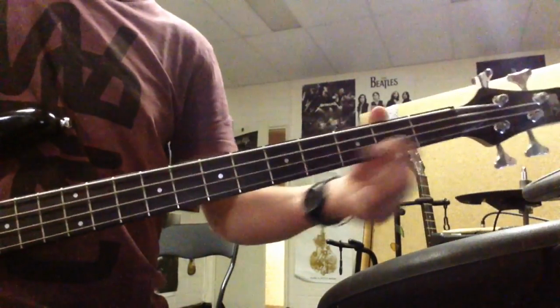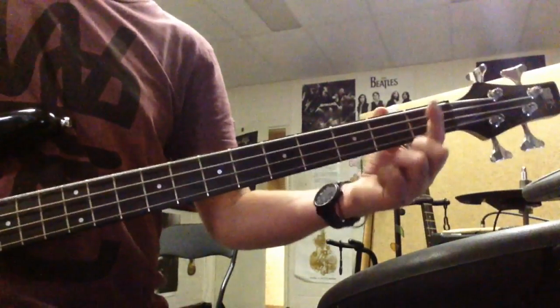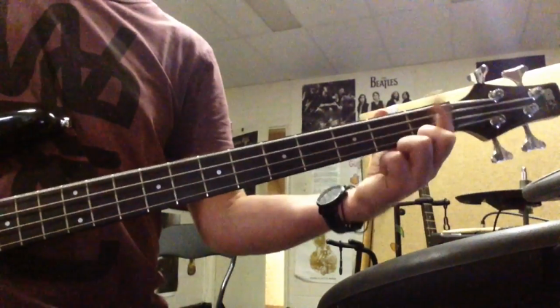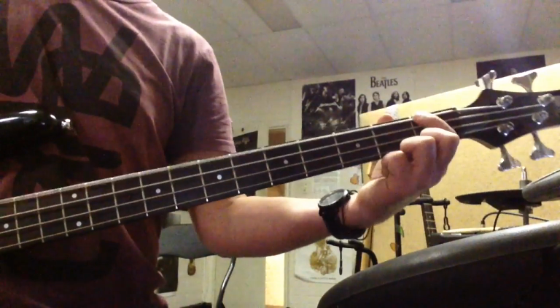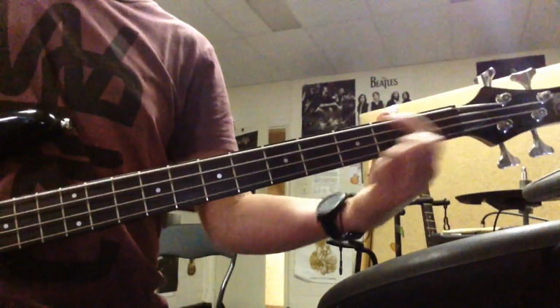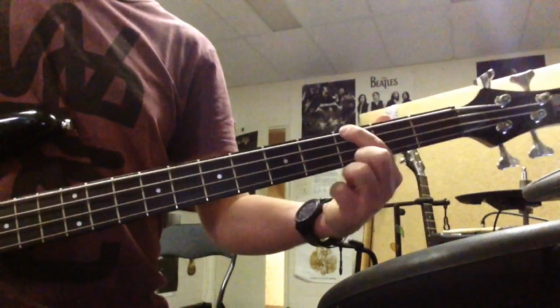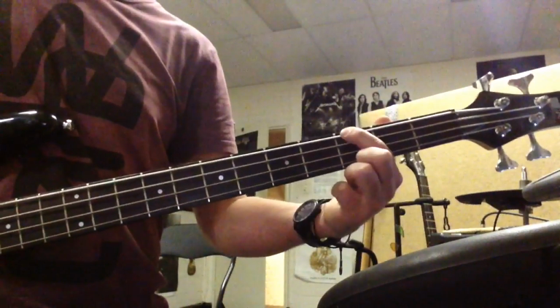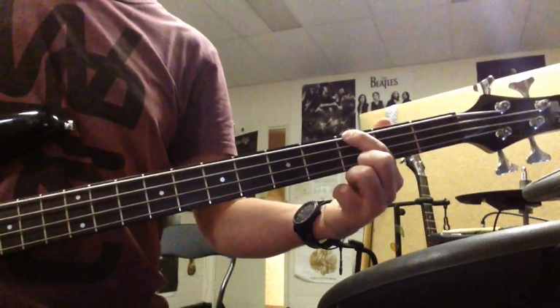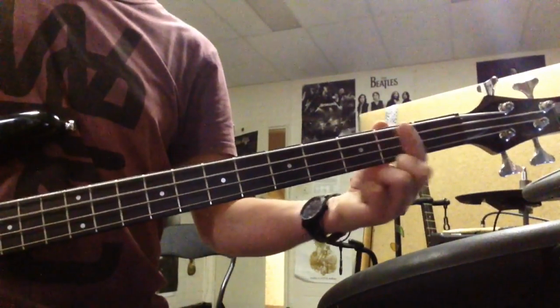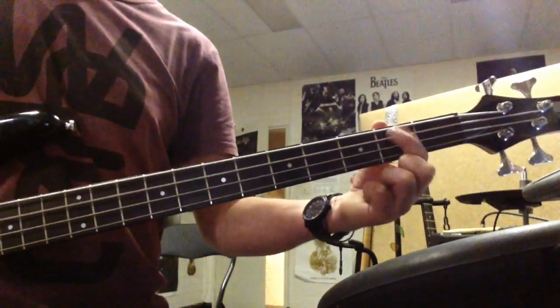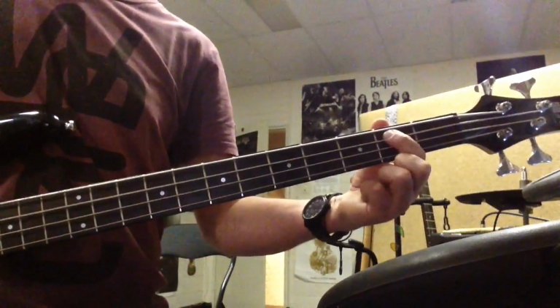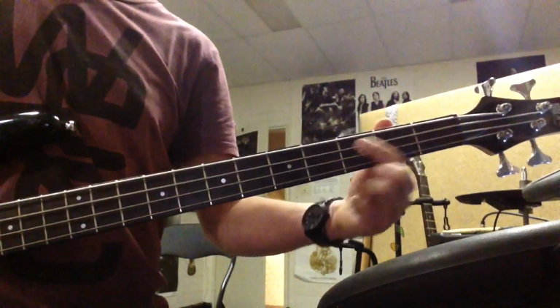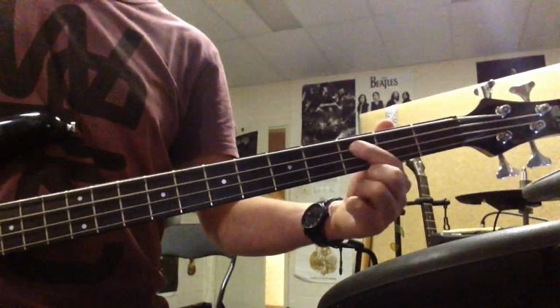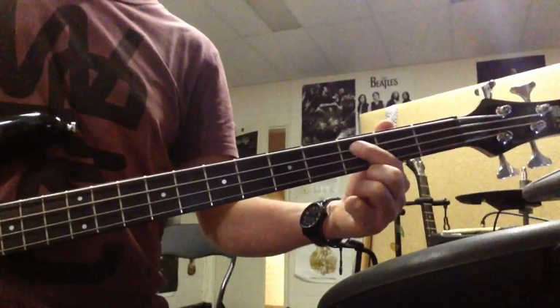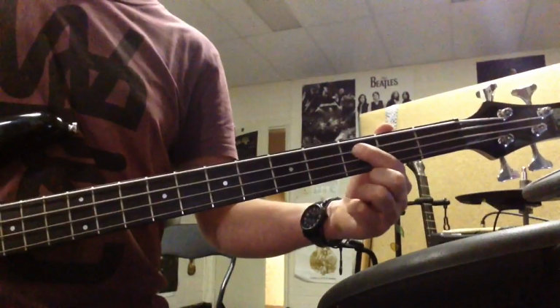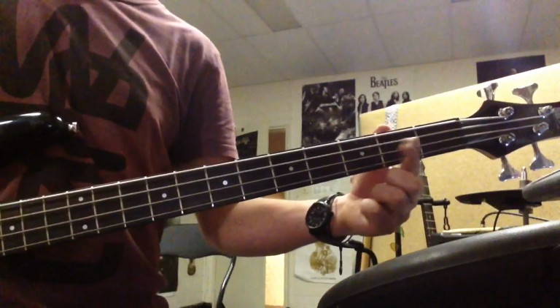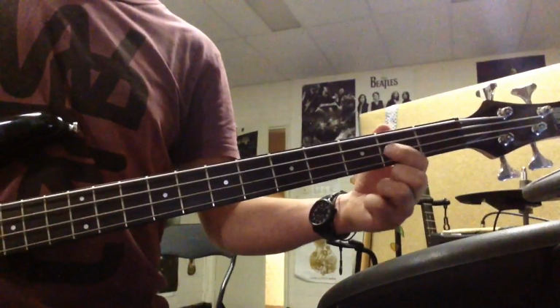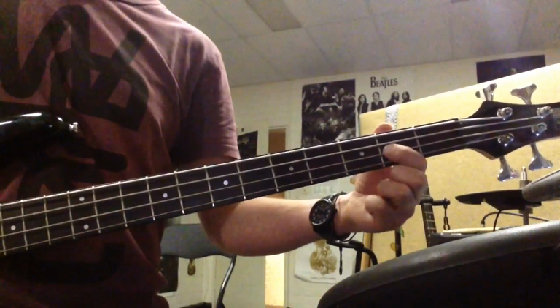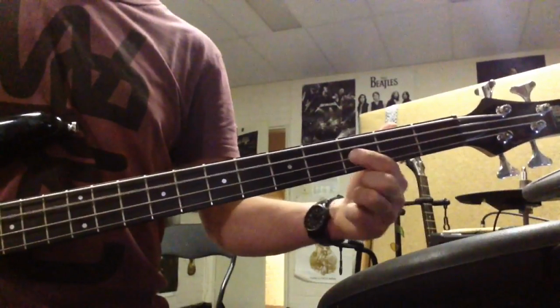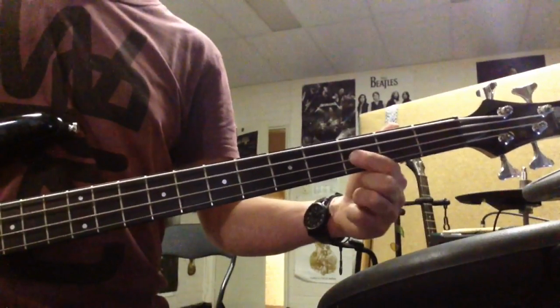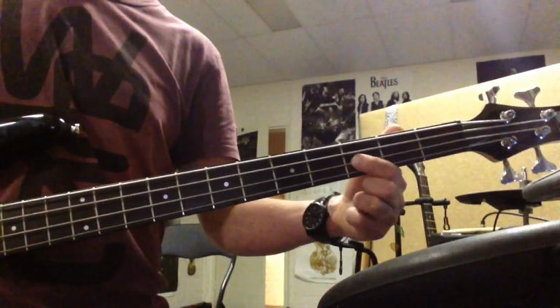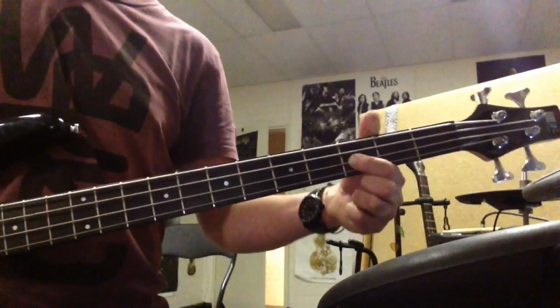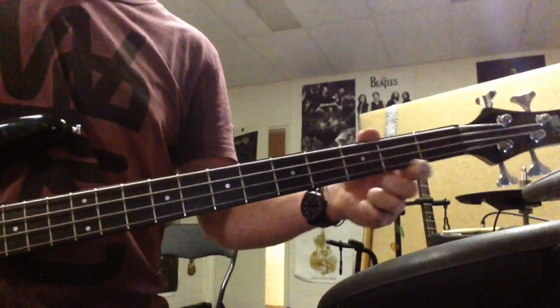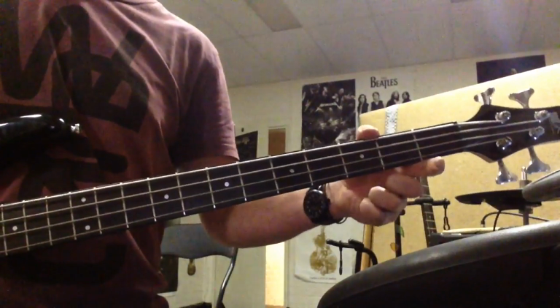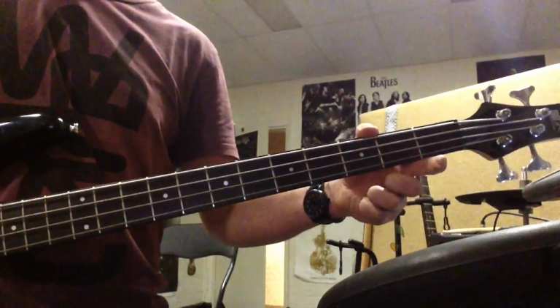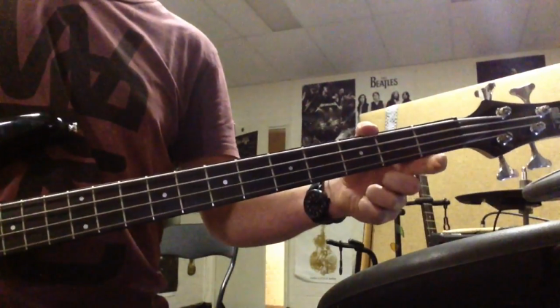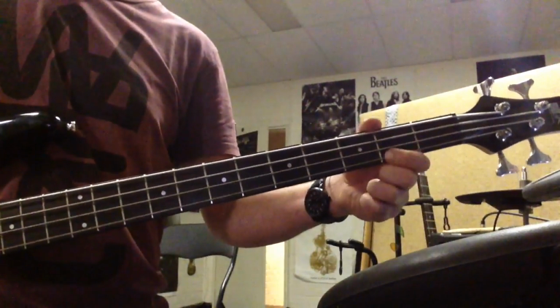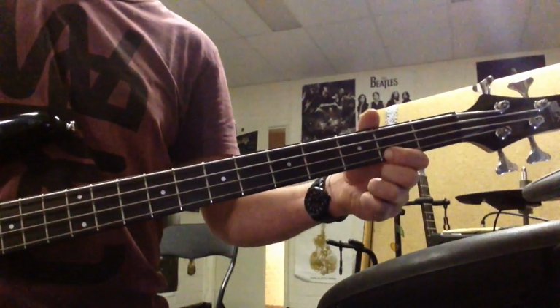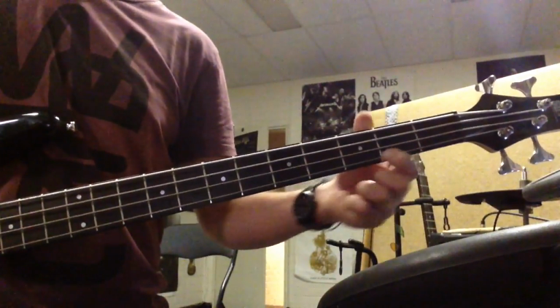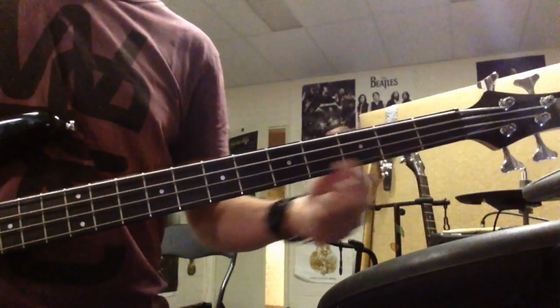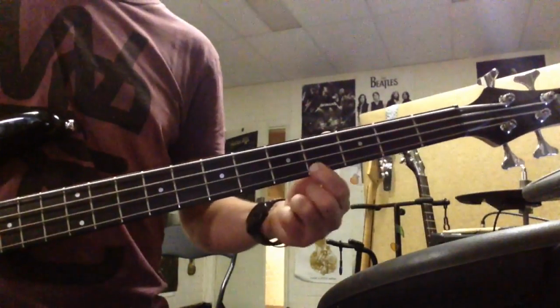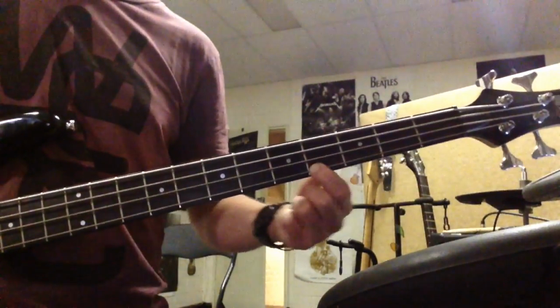The notes in open position are: E, F, G, A, B, C, D, E, F, G, A, B.